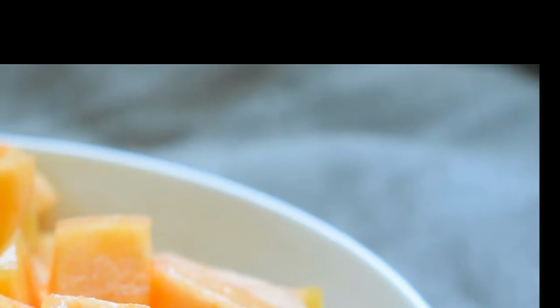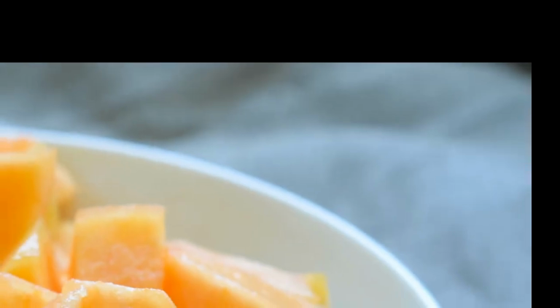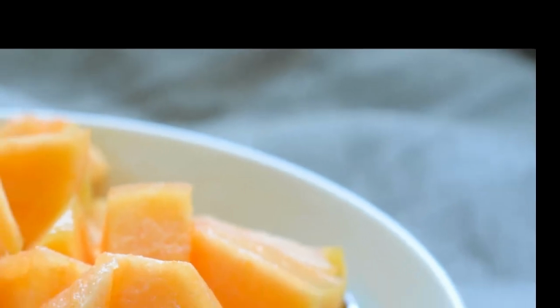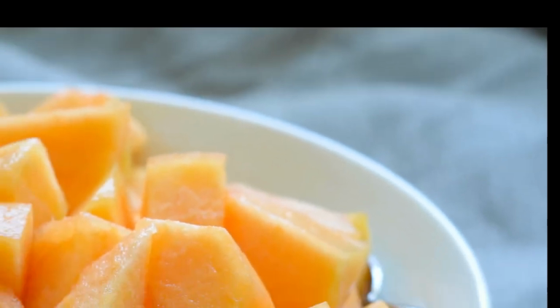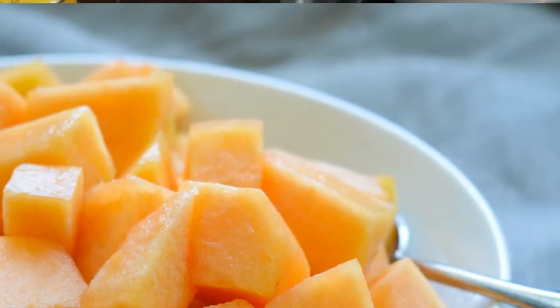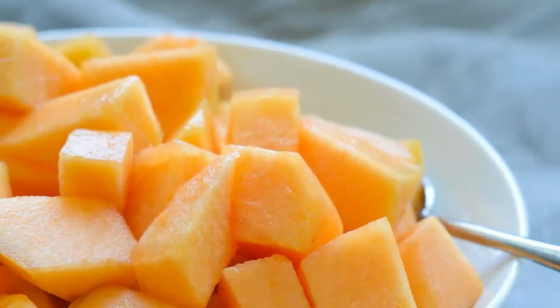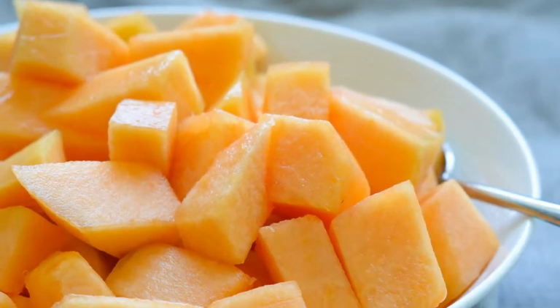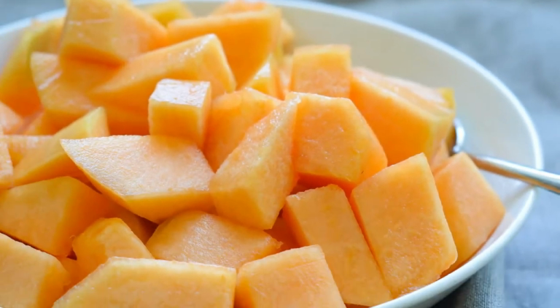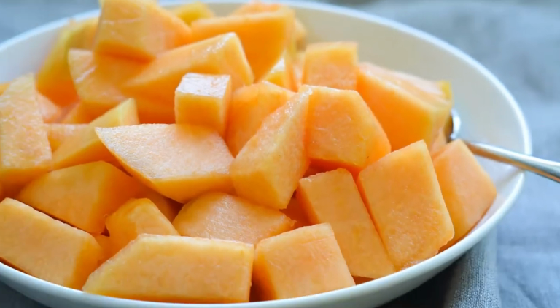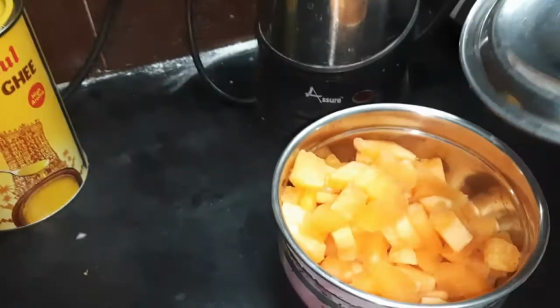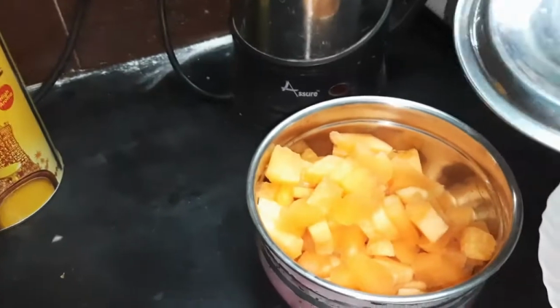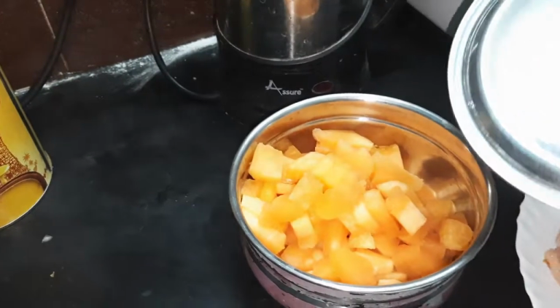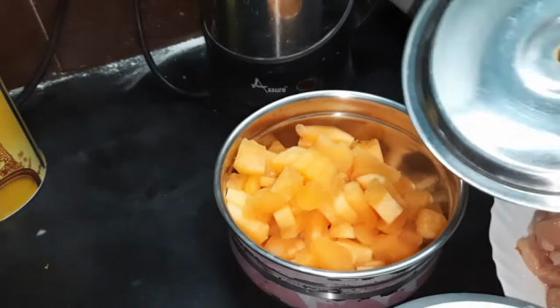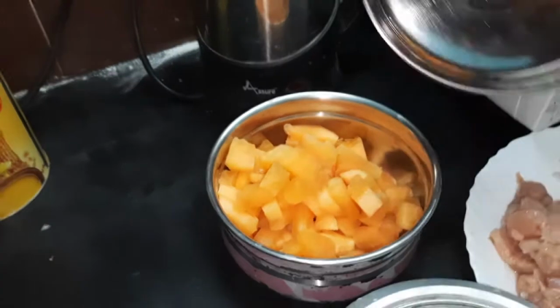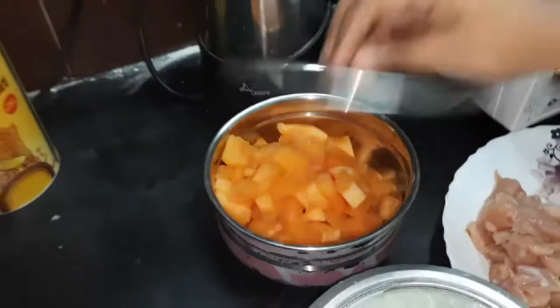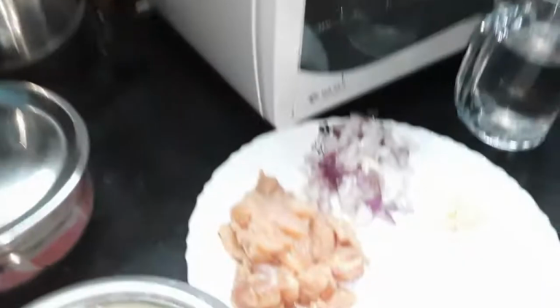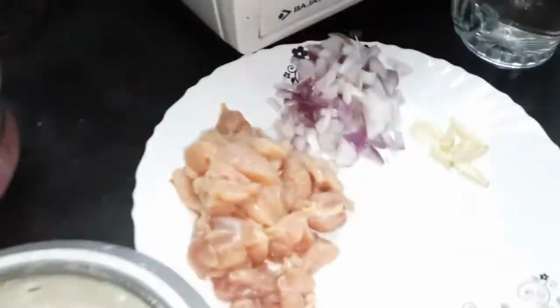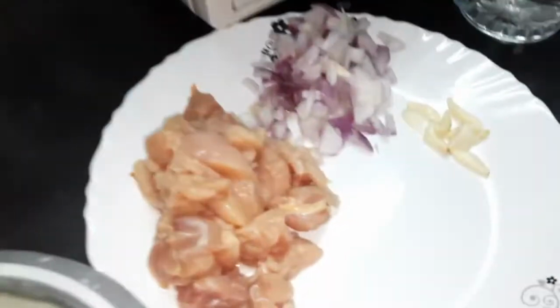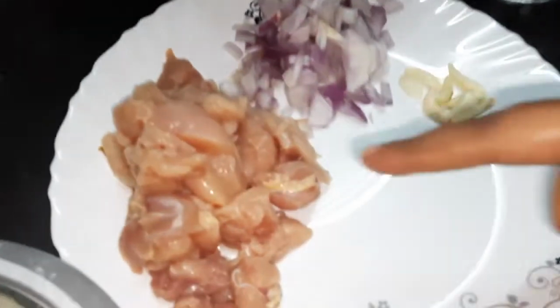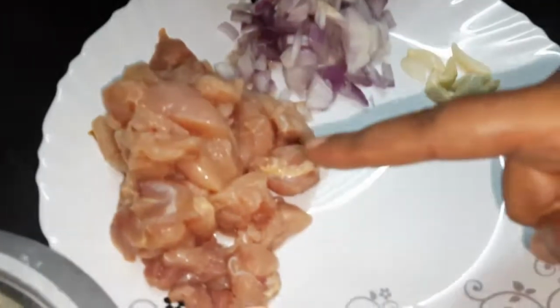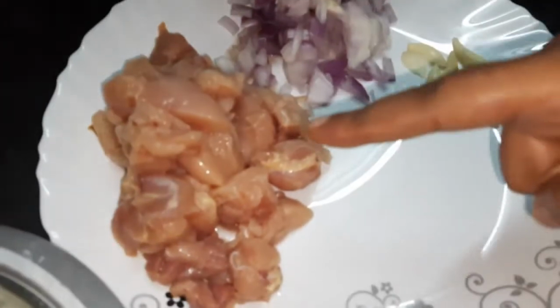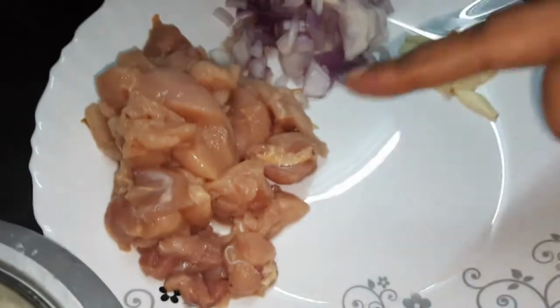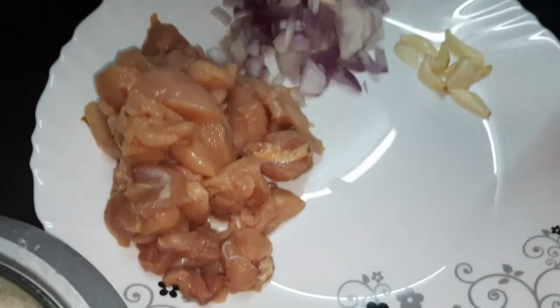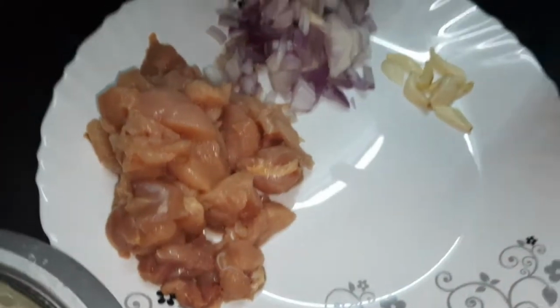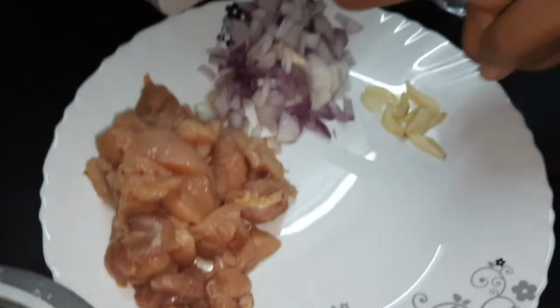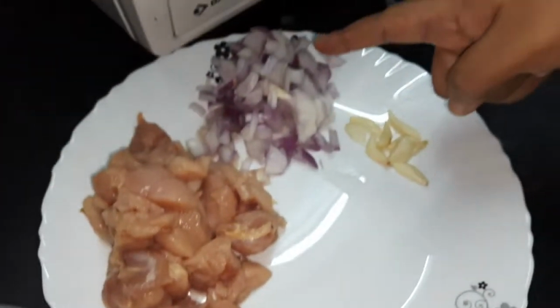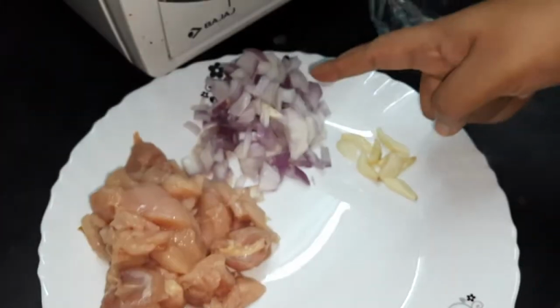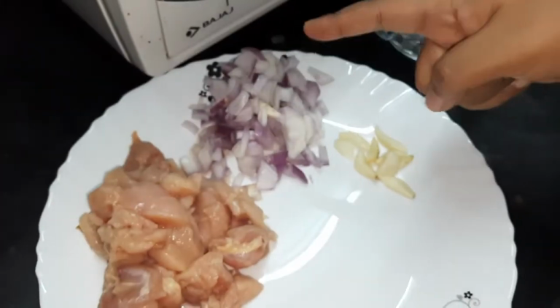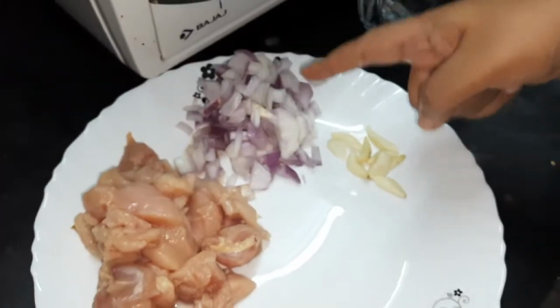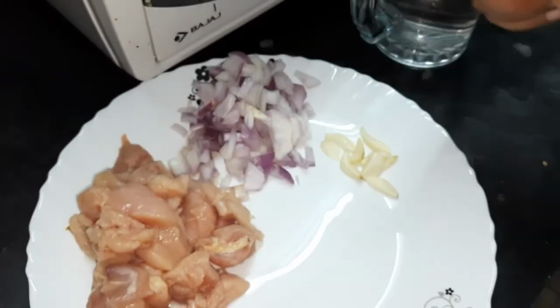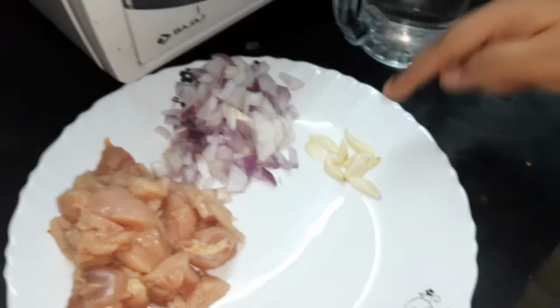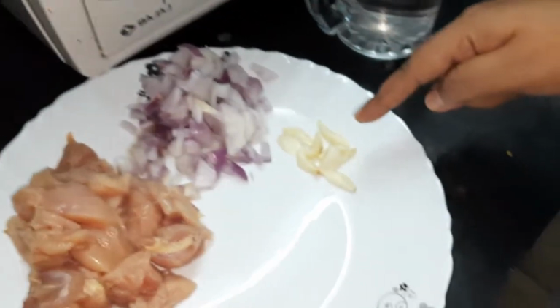For the pasta, we need a very juicy musk melon, at least half of it. We need some chicken breast, onion and garlic.